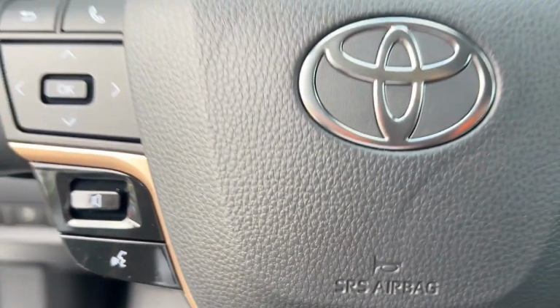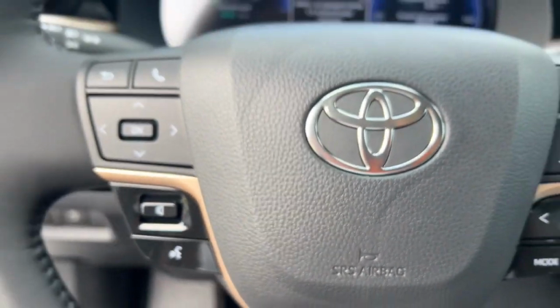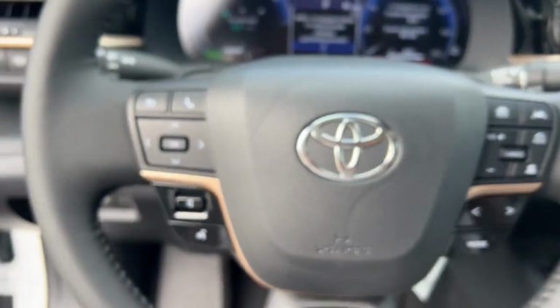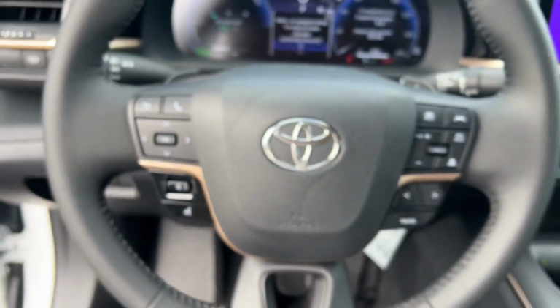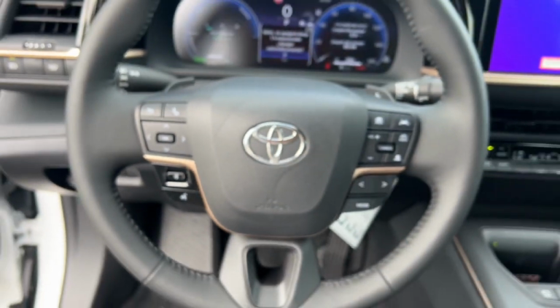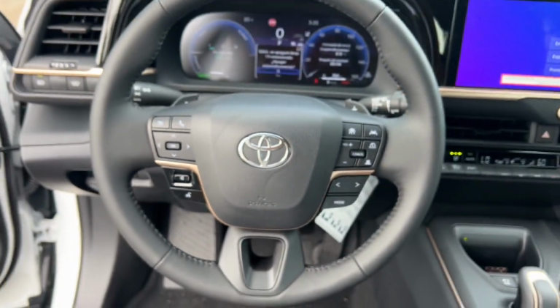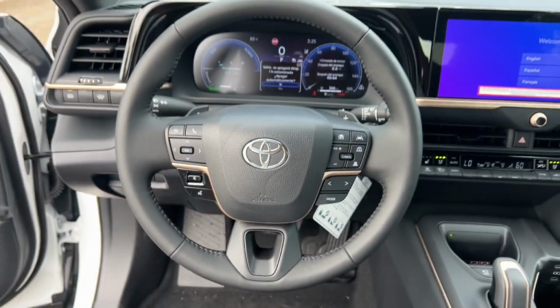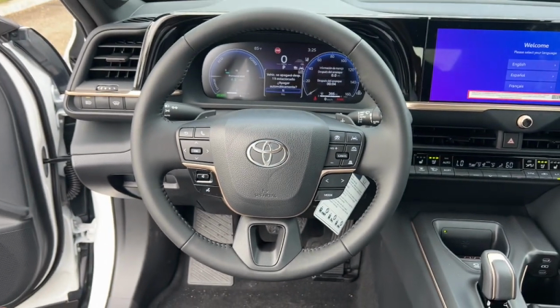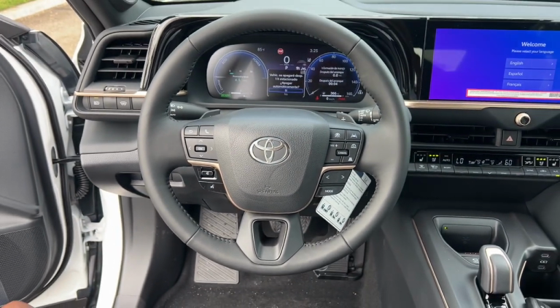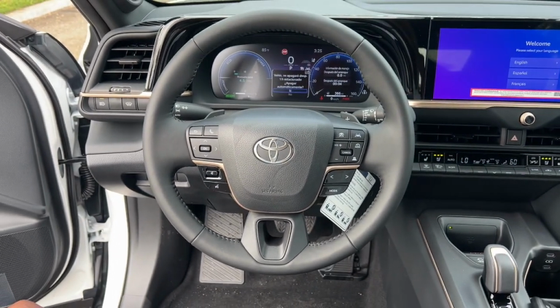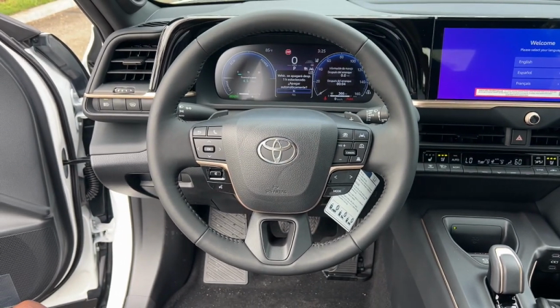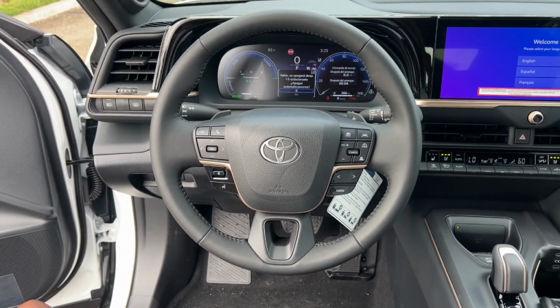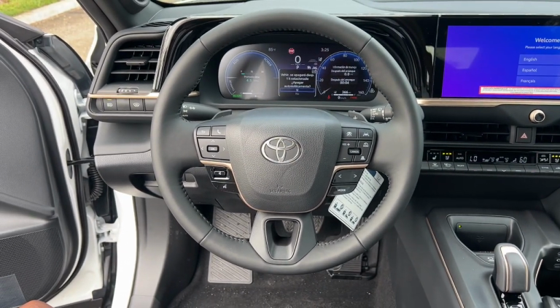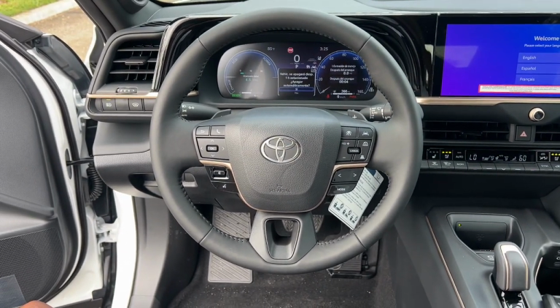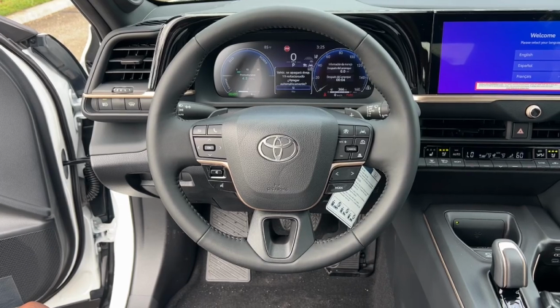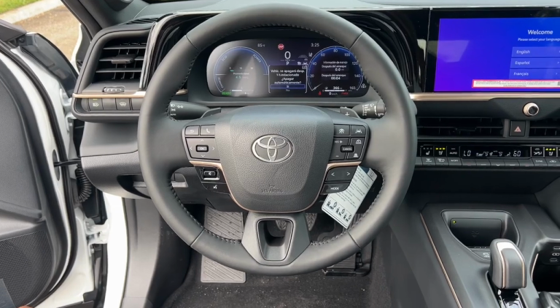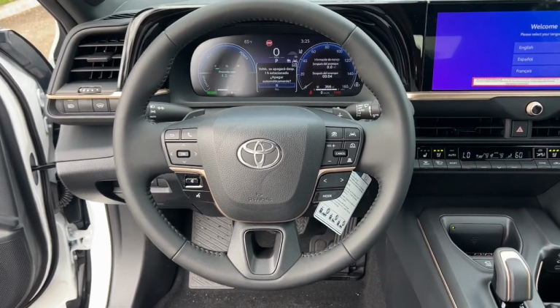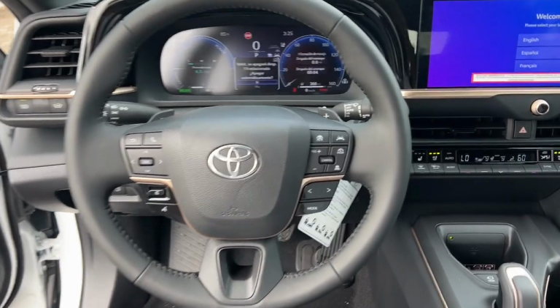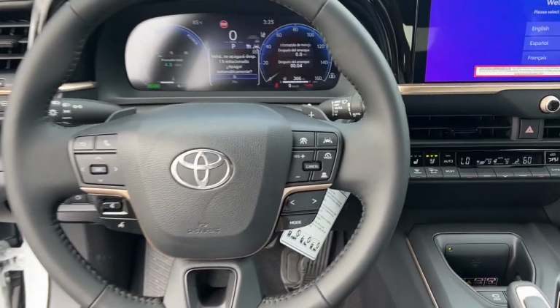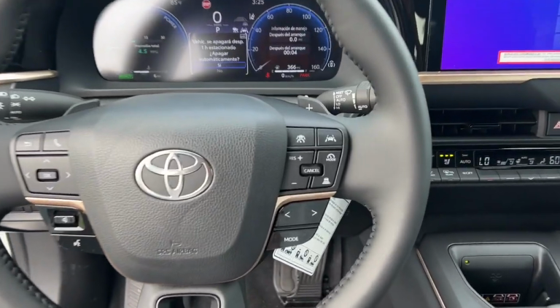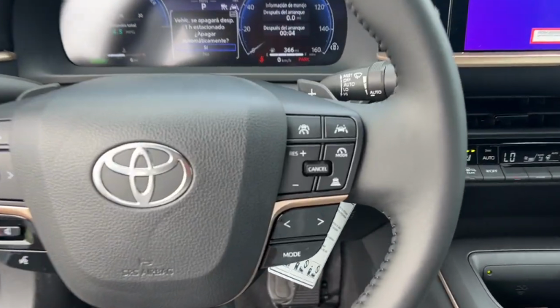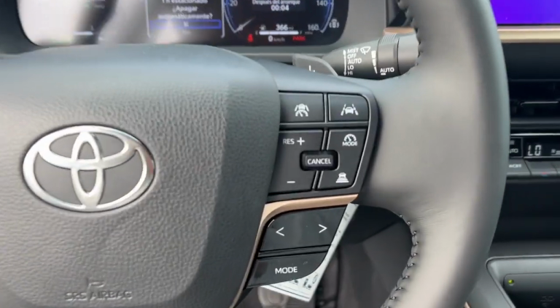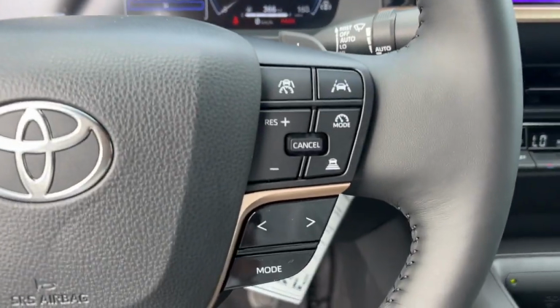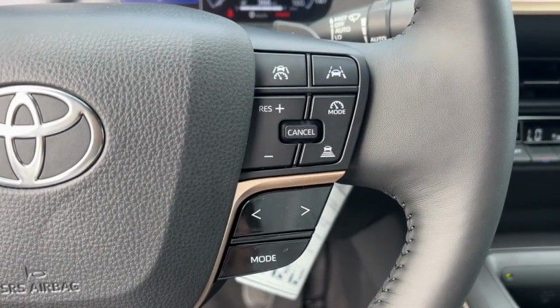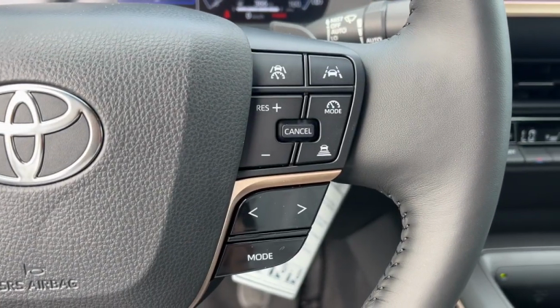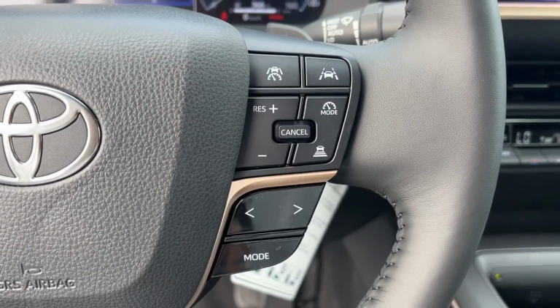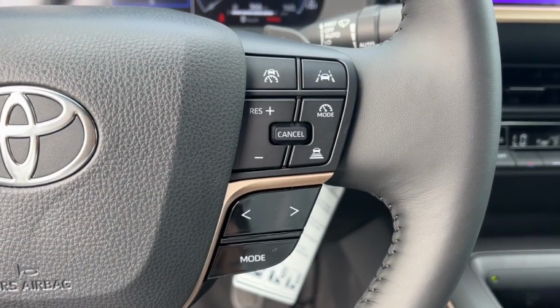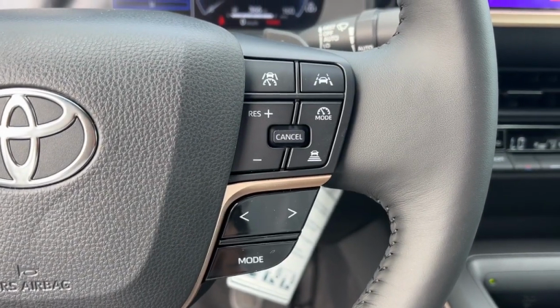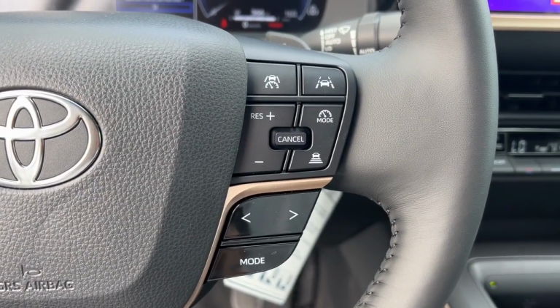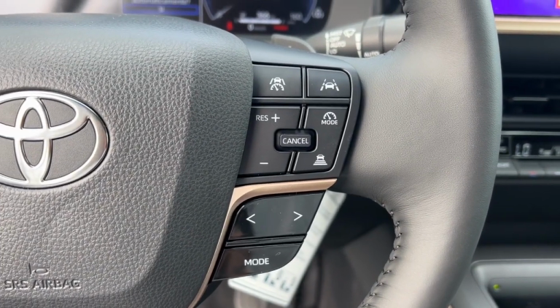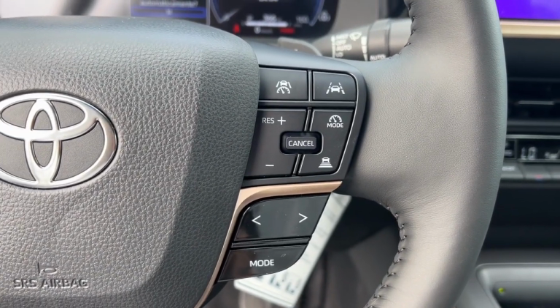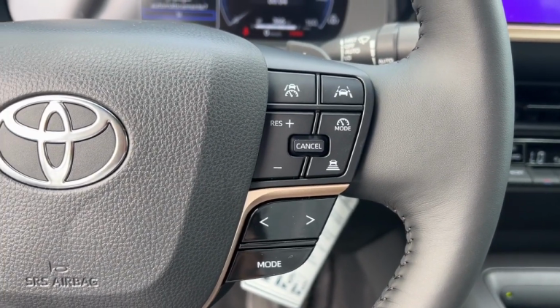Don't miss the chance to drive this captivating Crown. Our team will give you an outstanding road test experience. Stop in today.